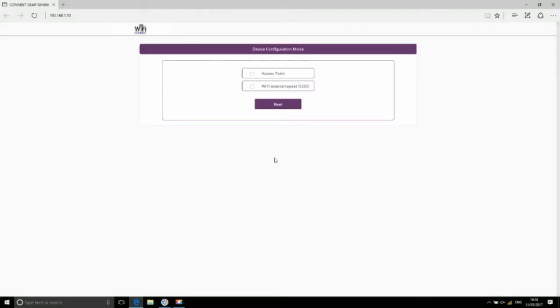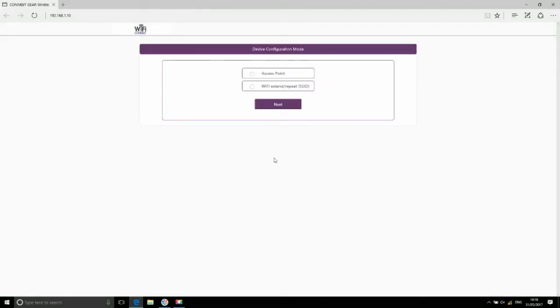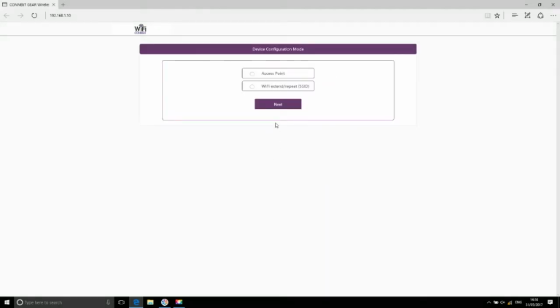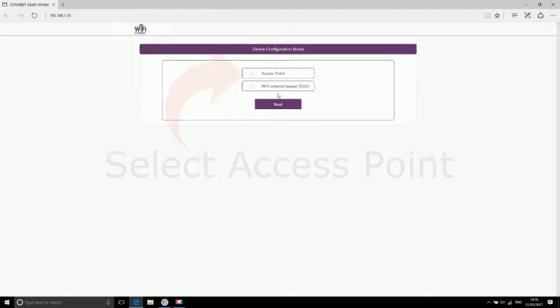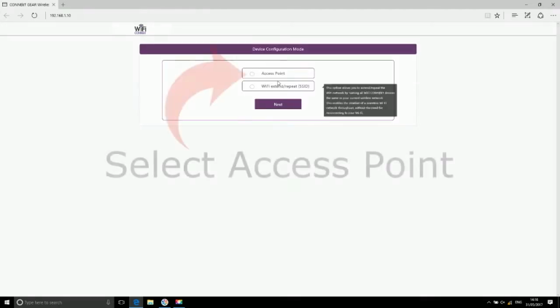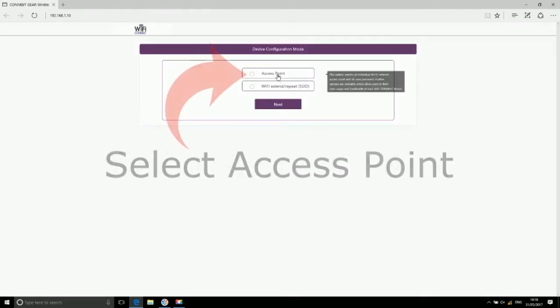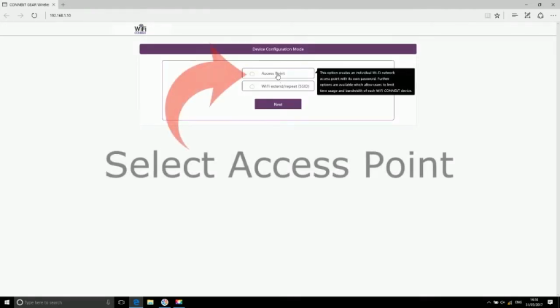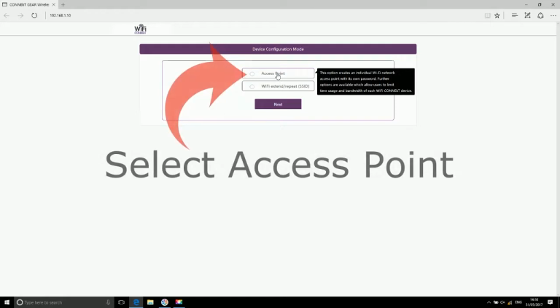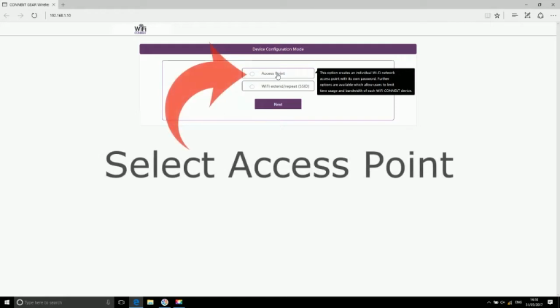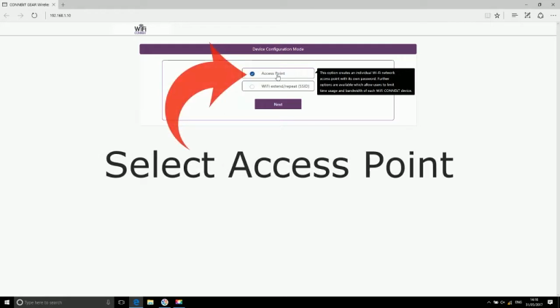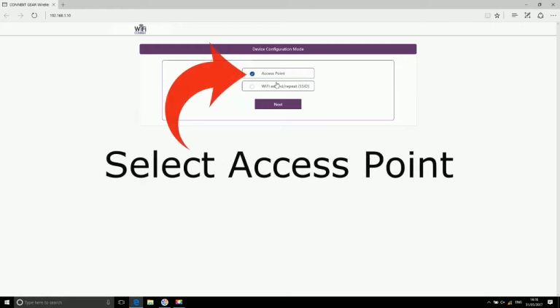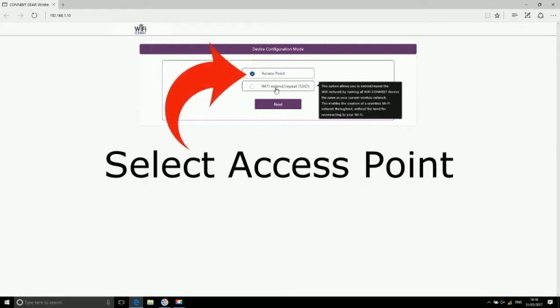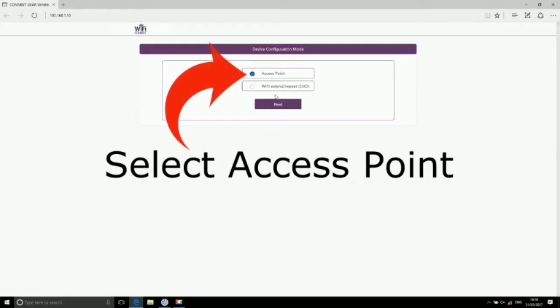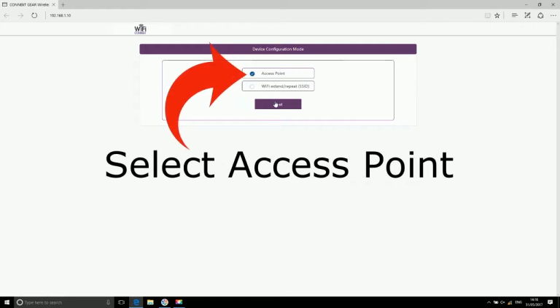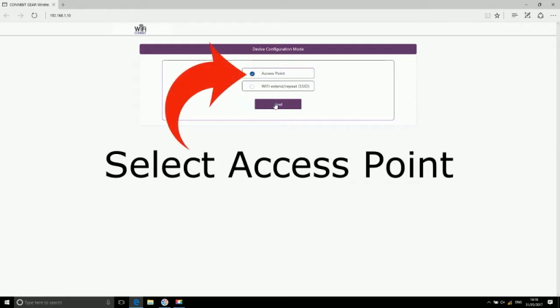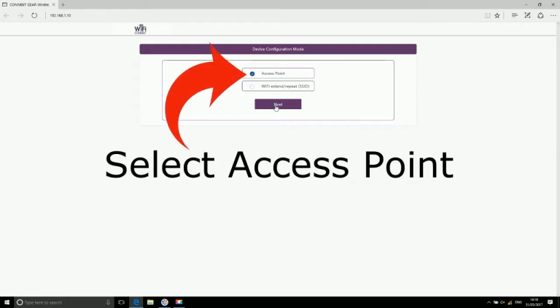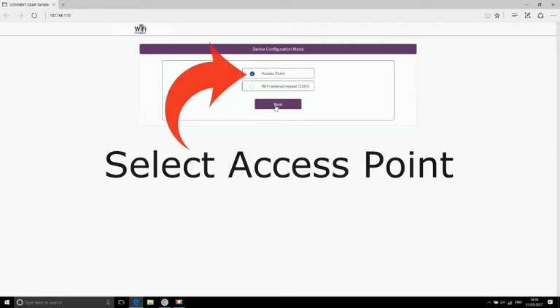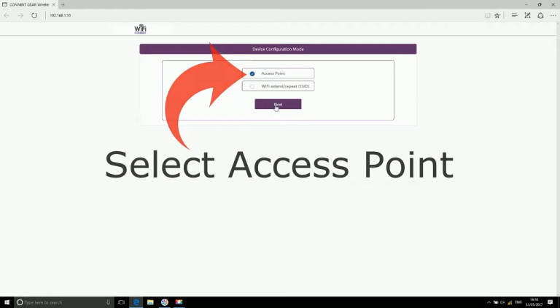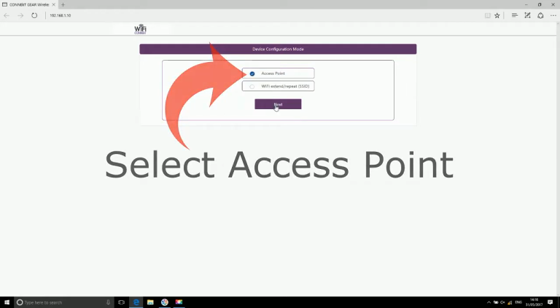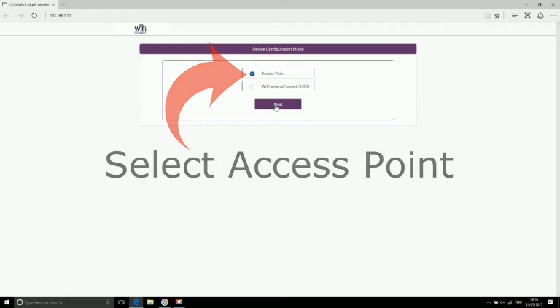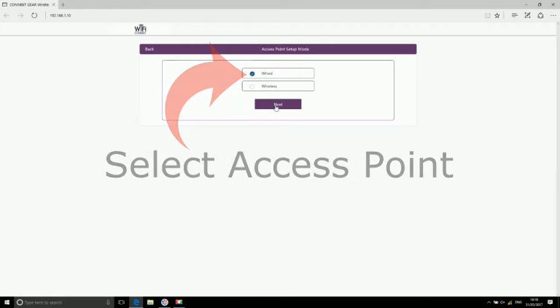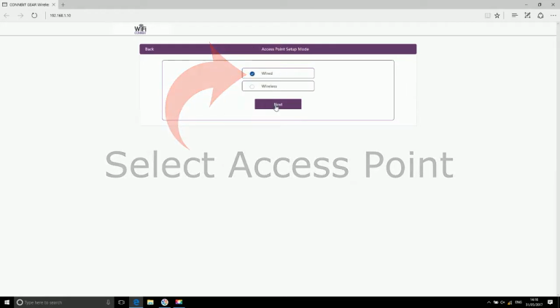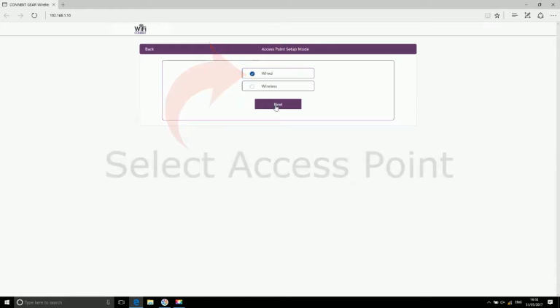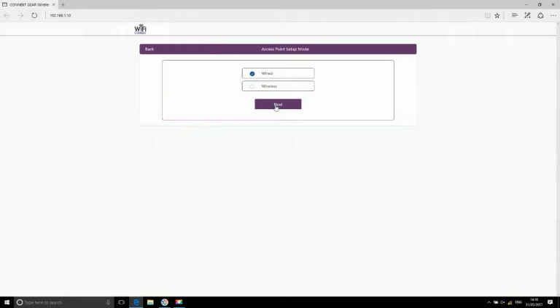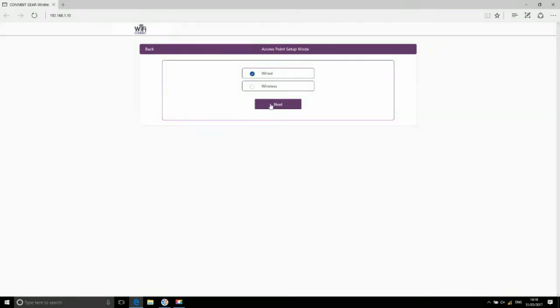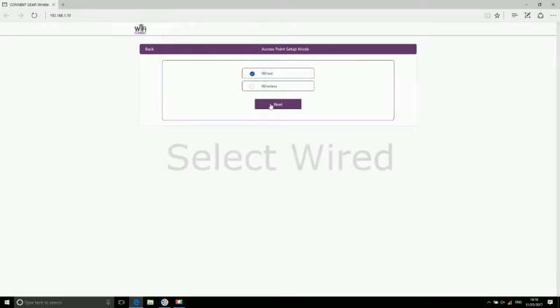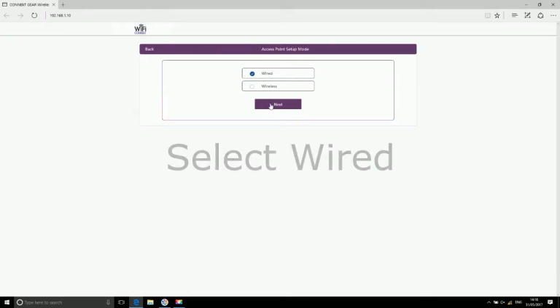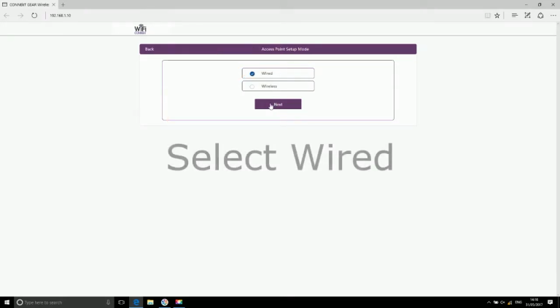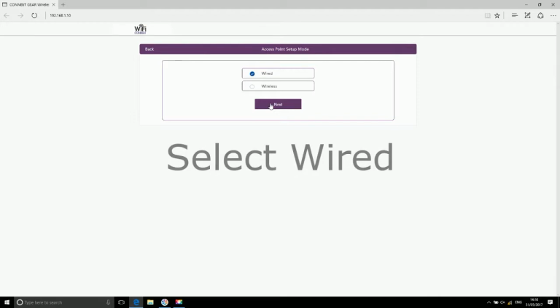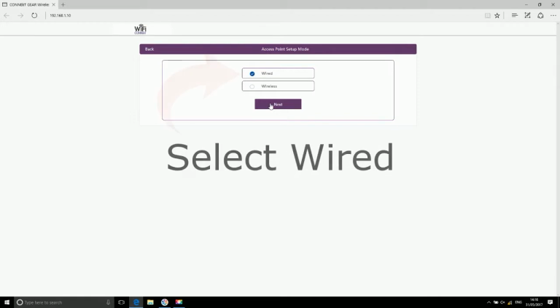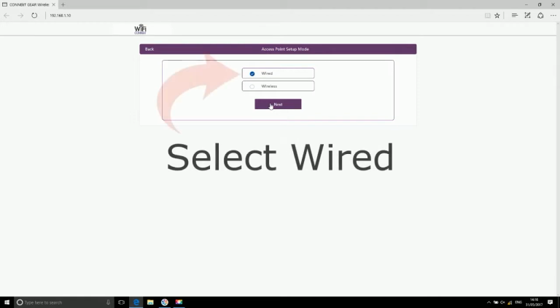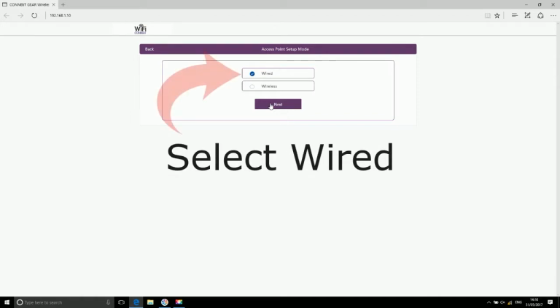Now select Access Point, then select Wired.